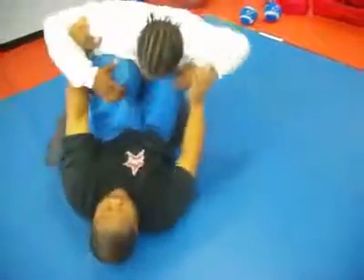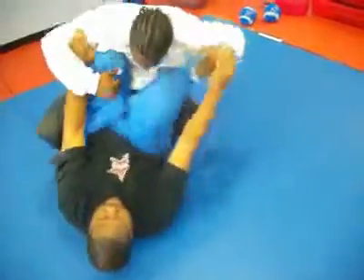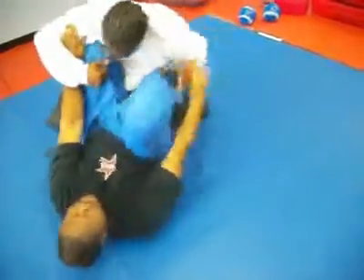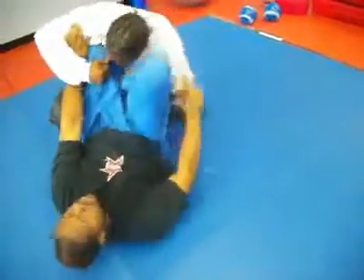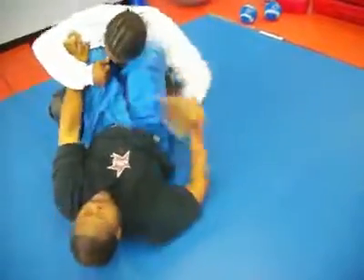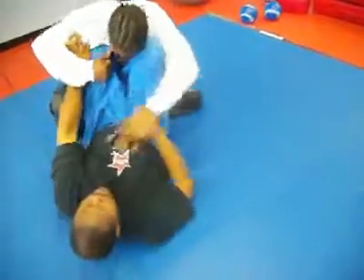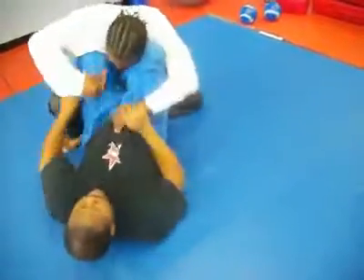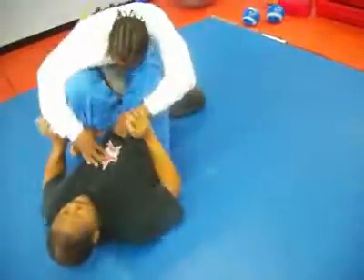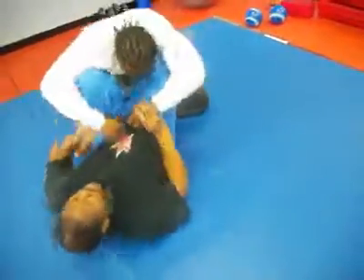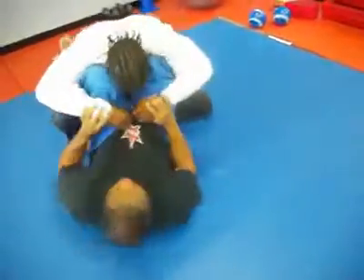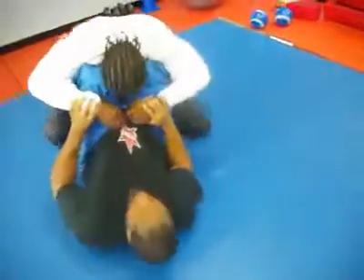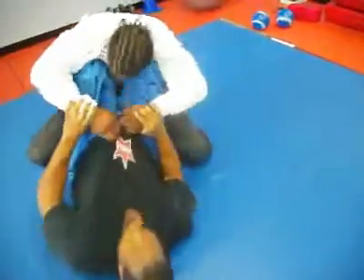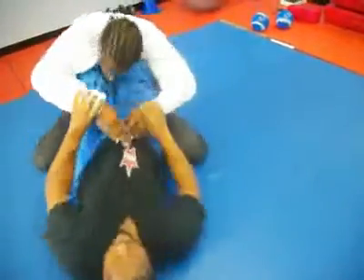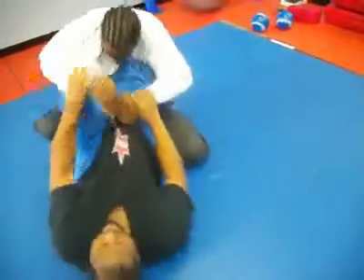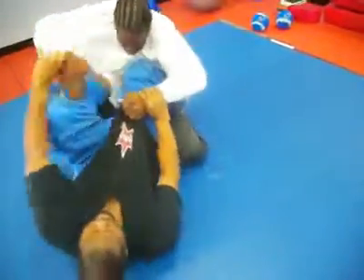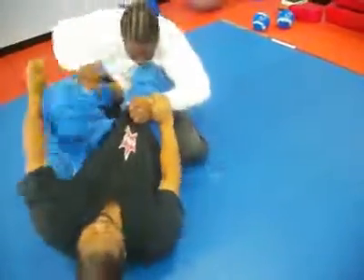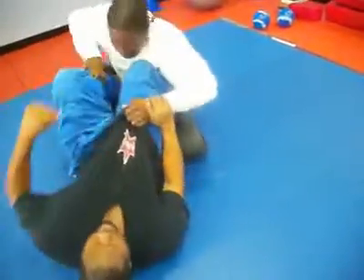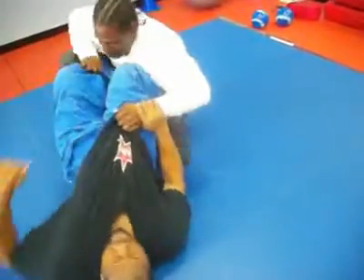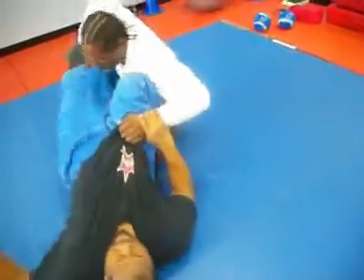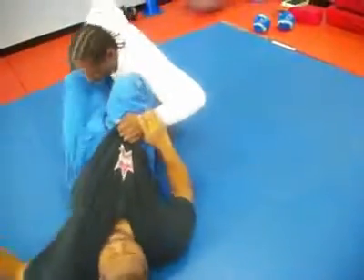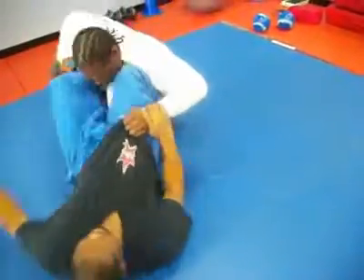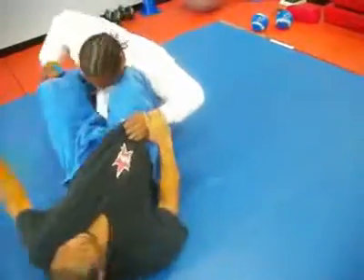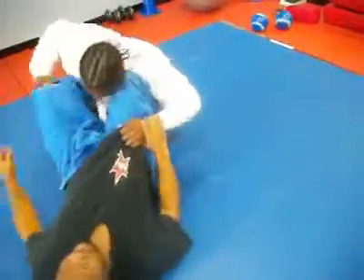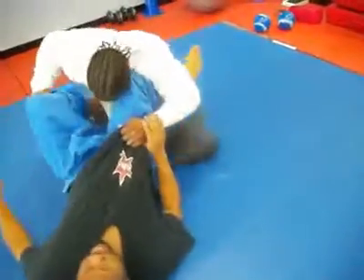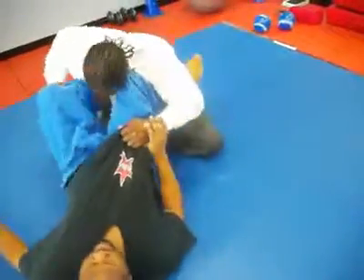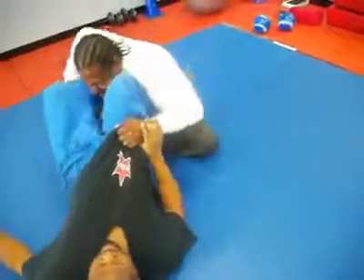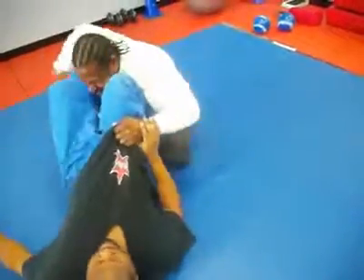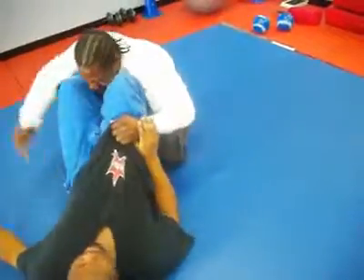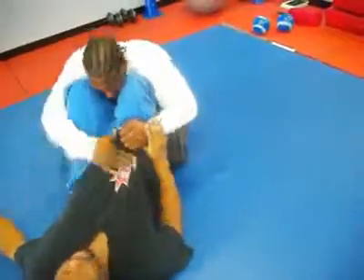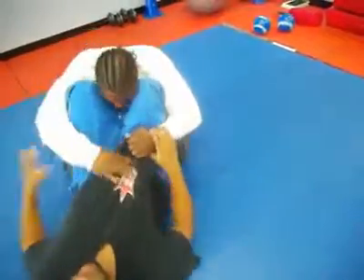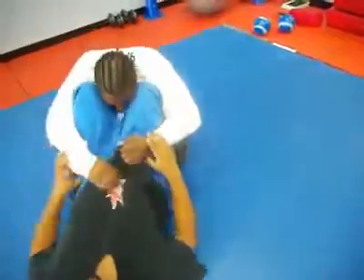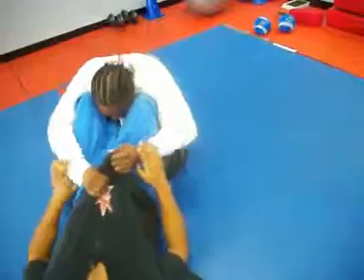You're already out. Go back door. Legs are free. Go back door. Pinch his legs together and walk up his leg.